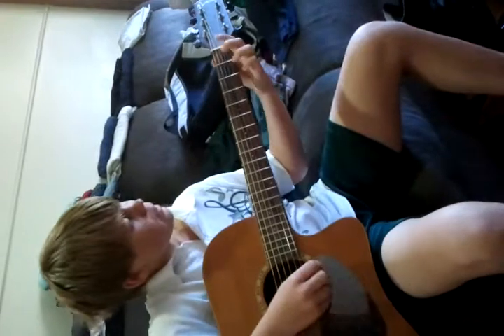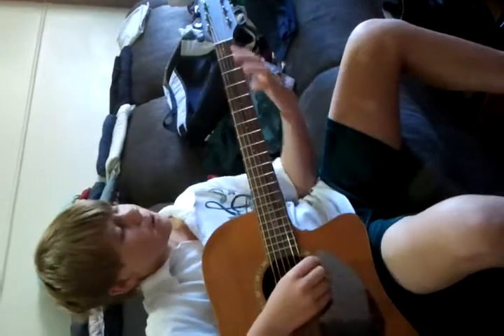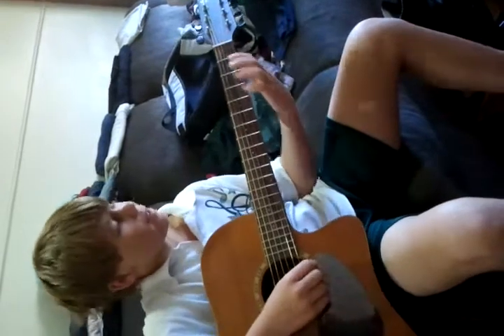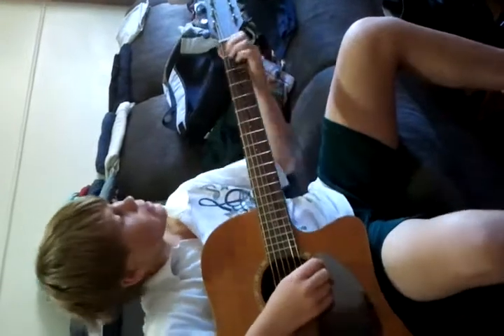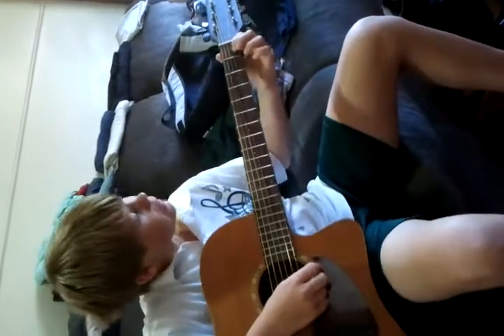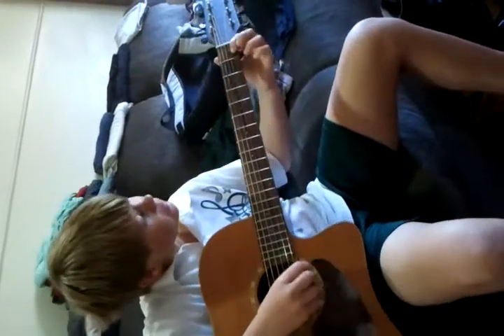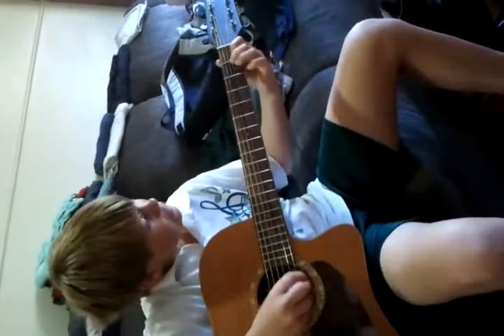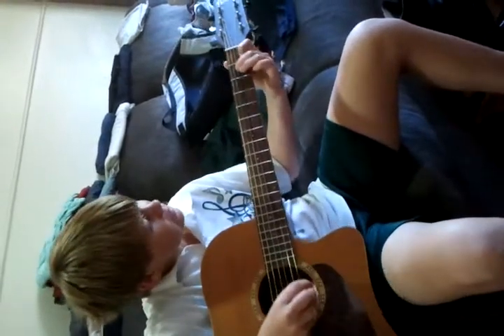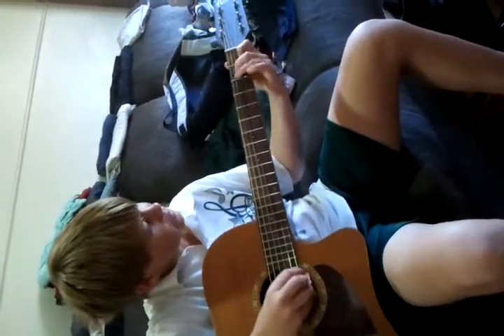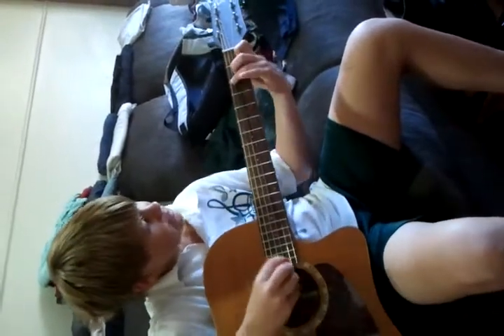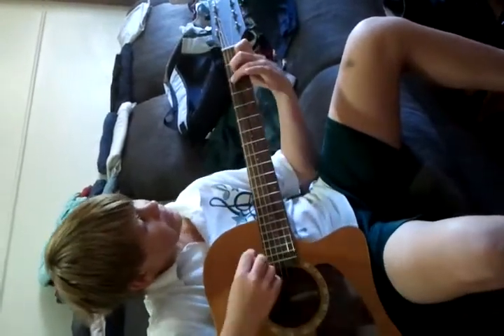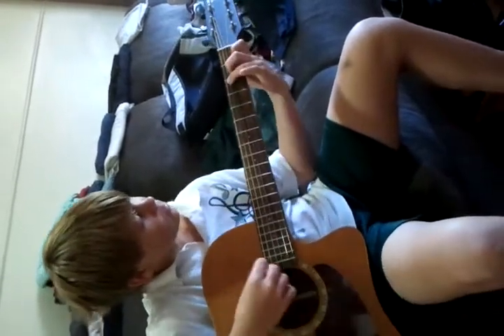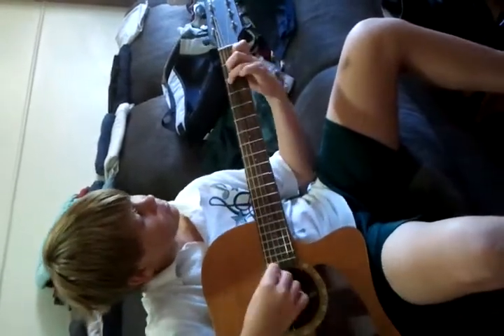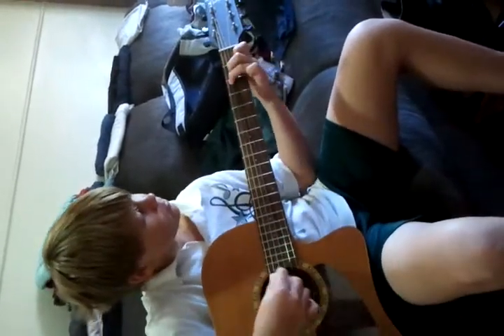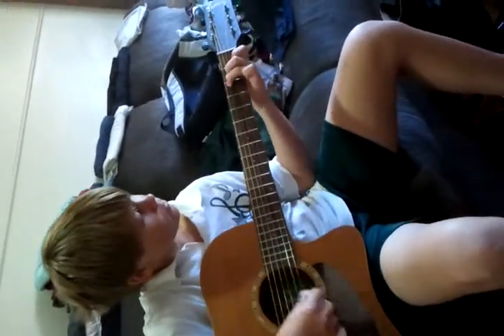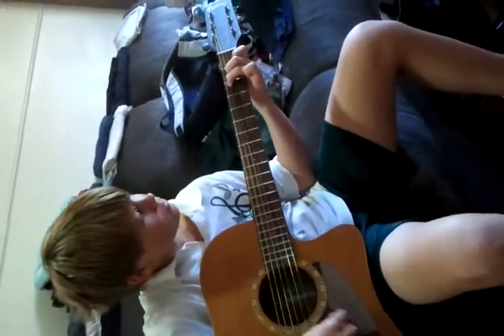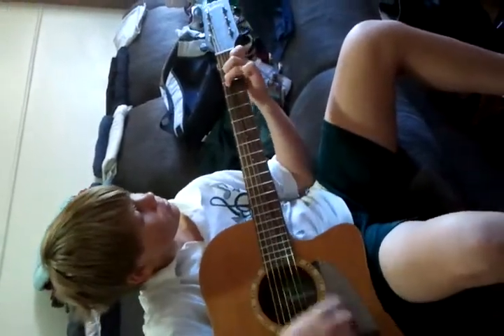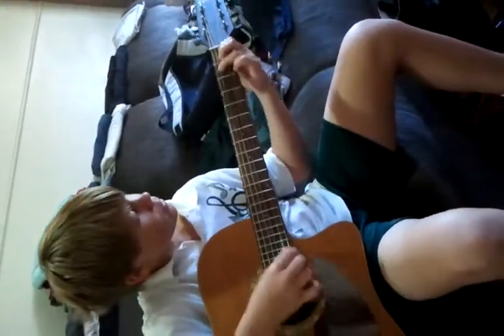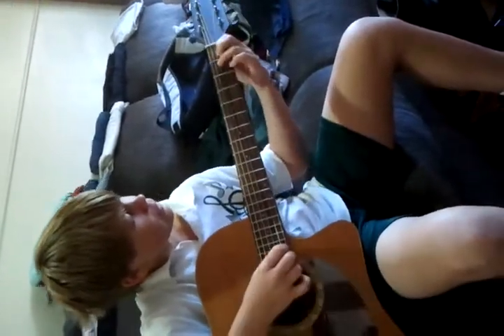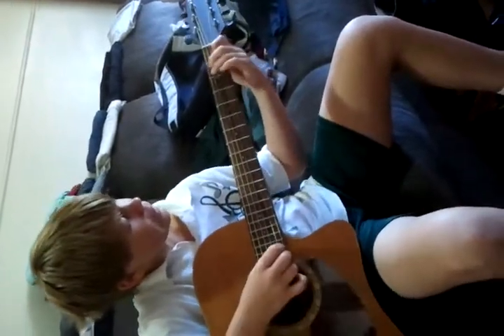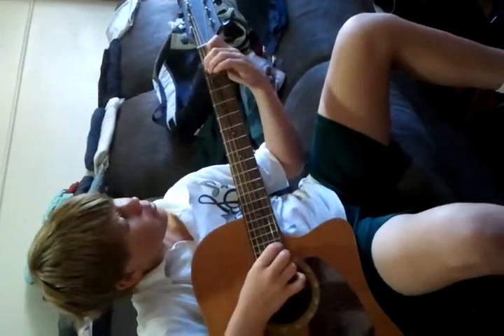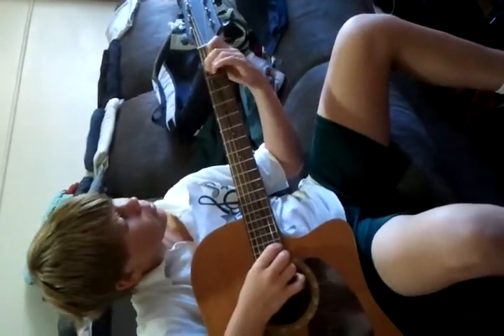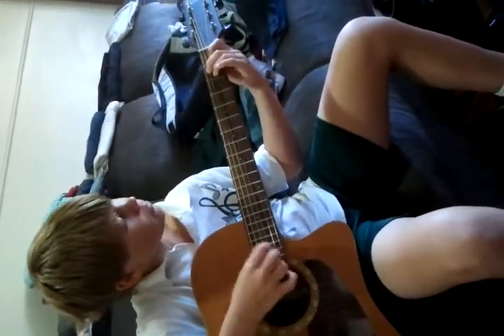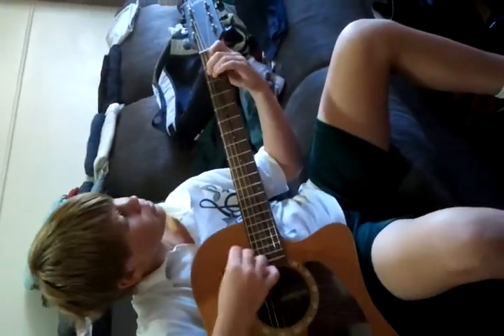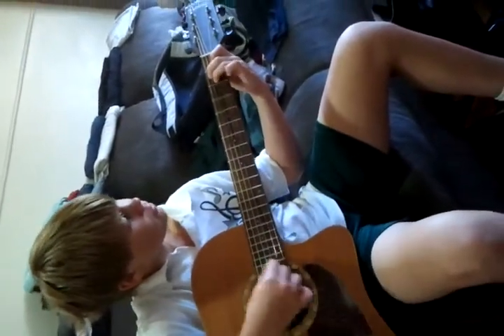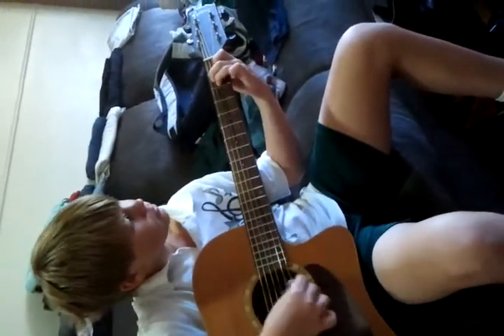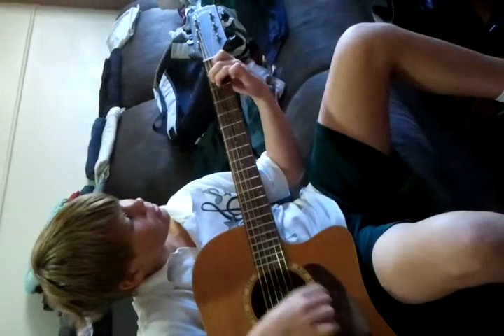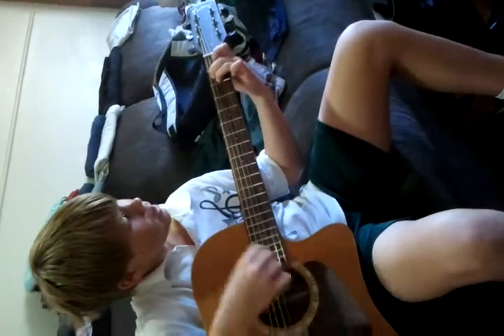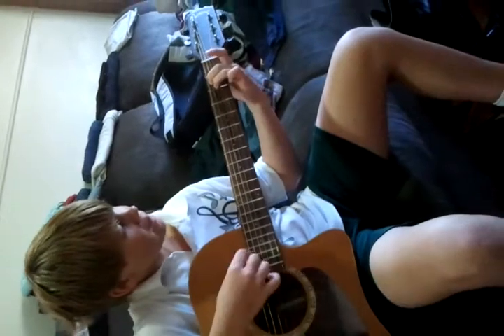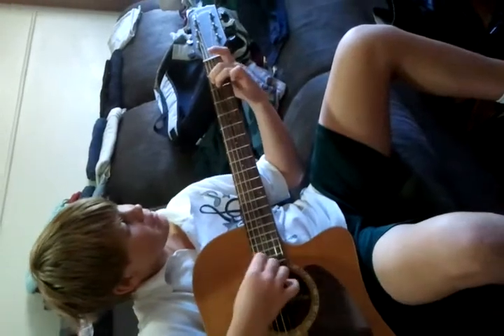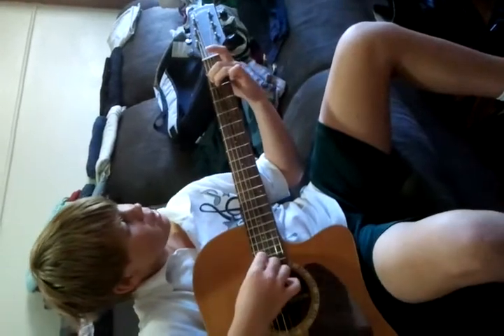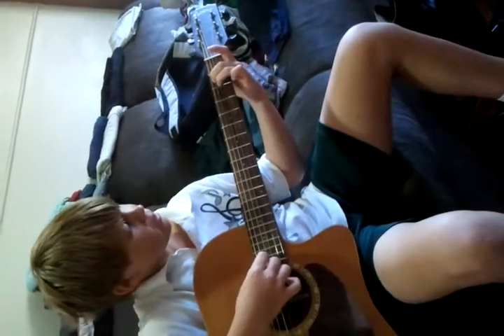Now I'm going to teach you the C chord, the E chord, and E minor.